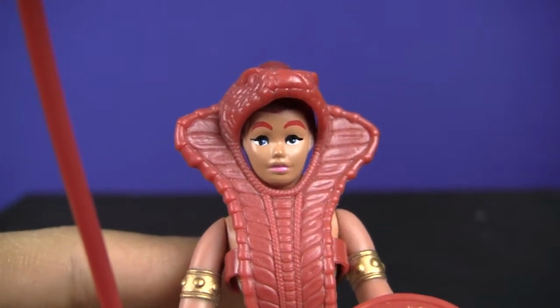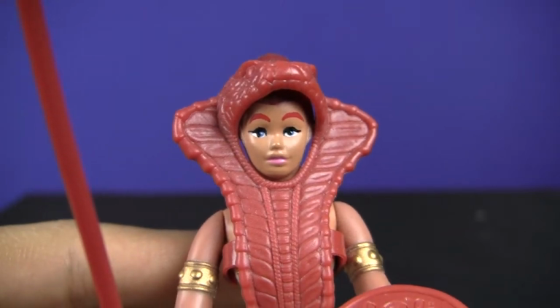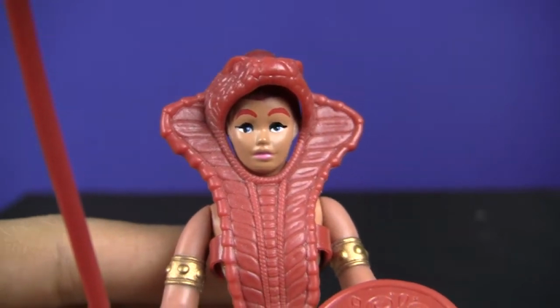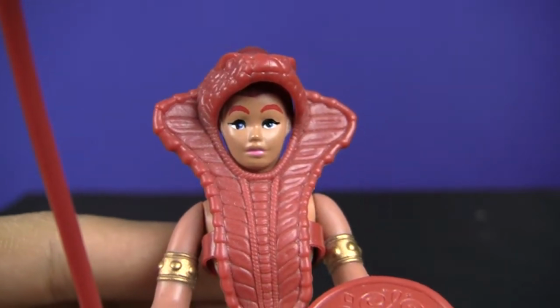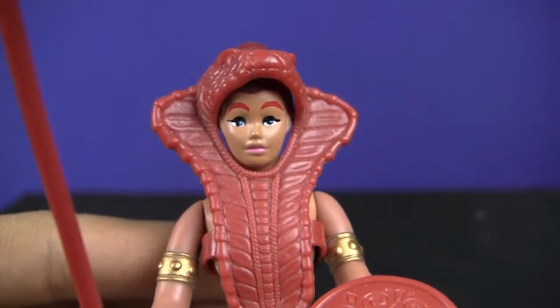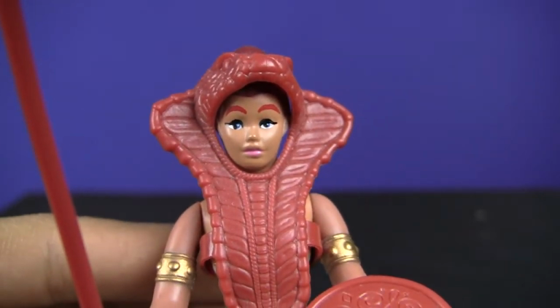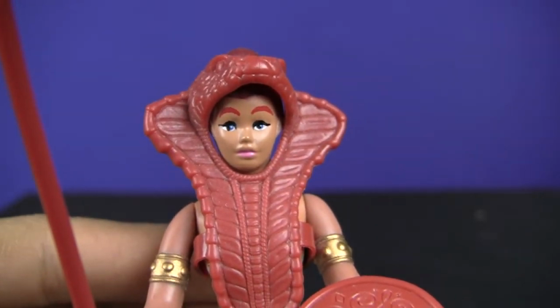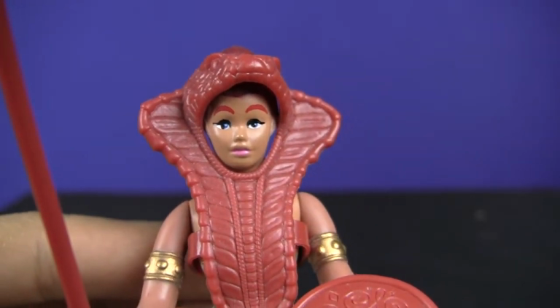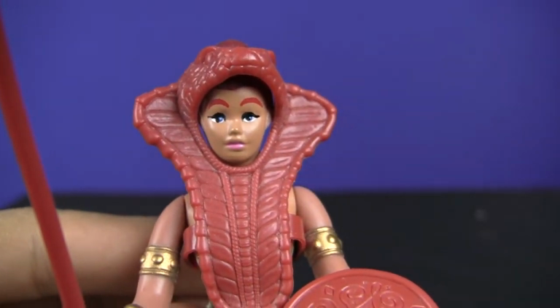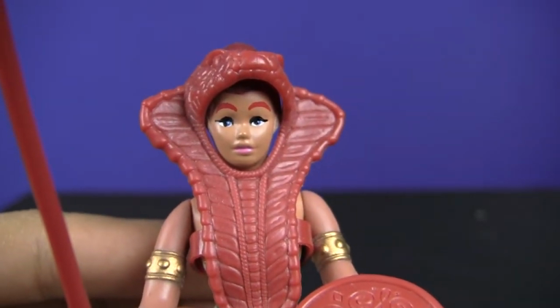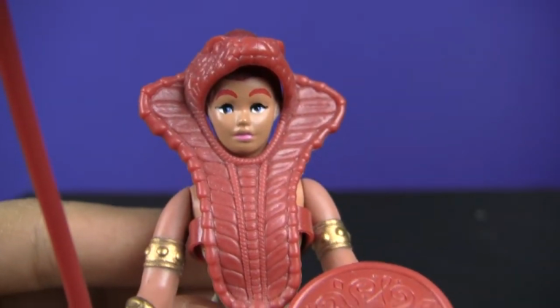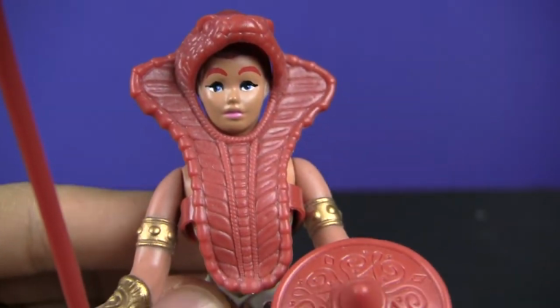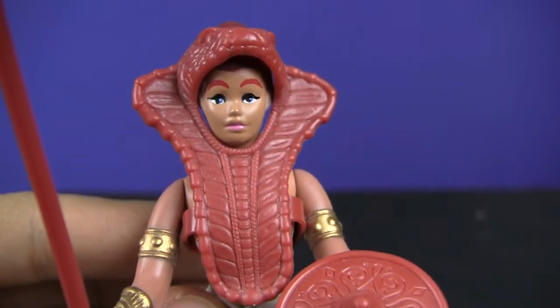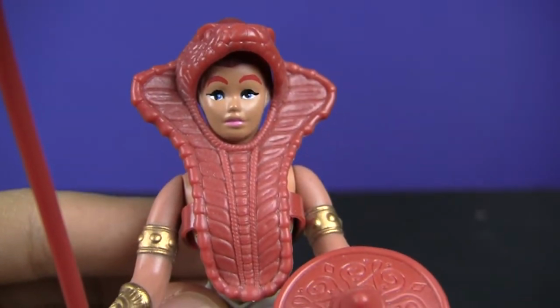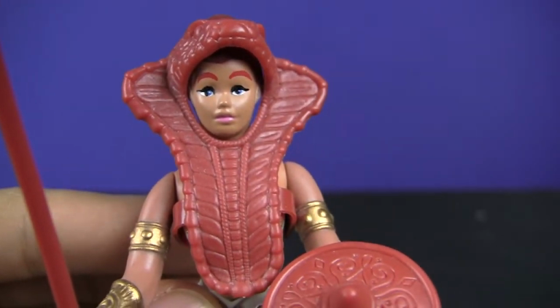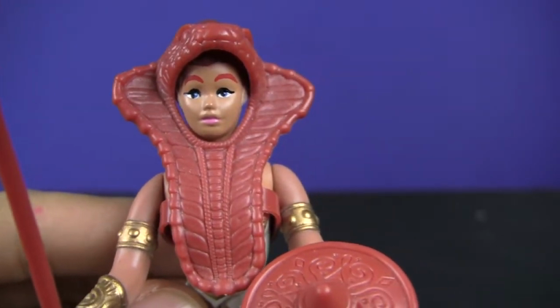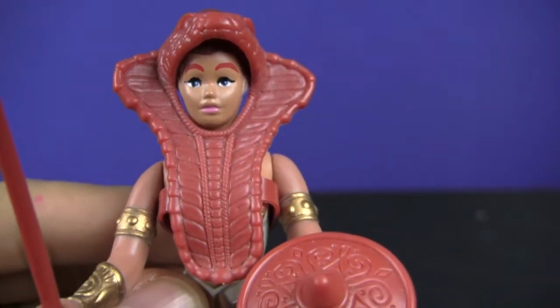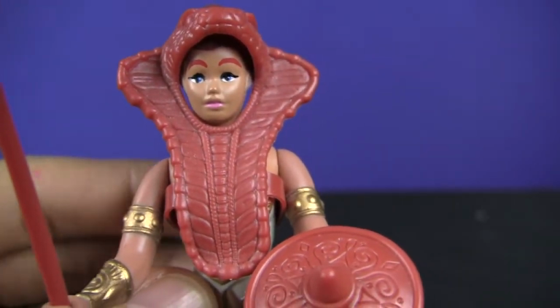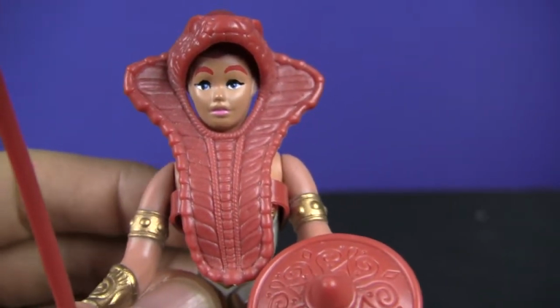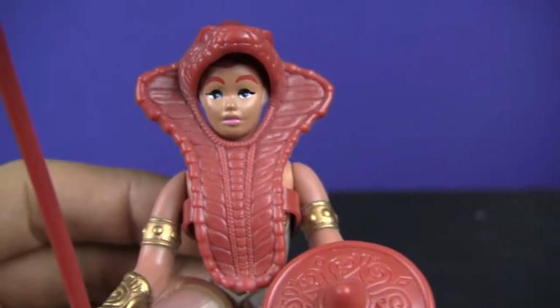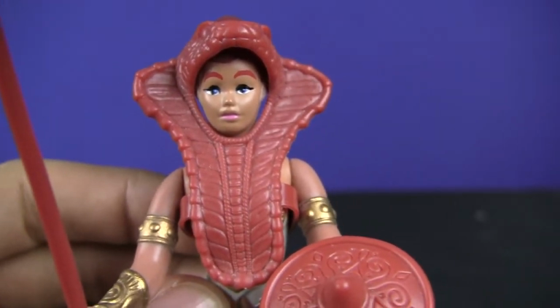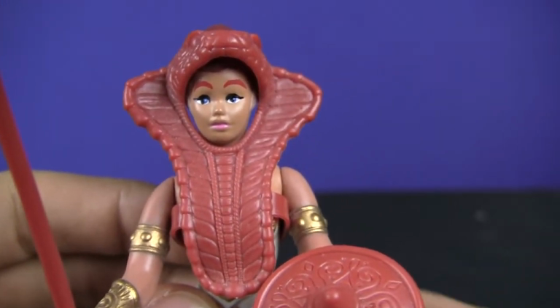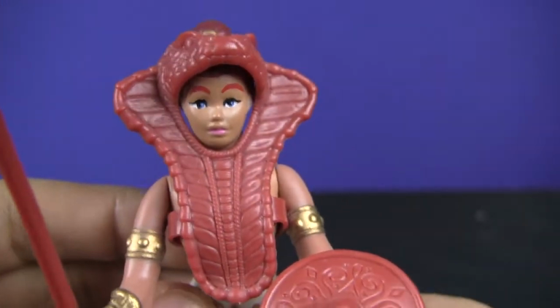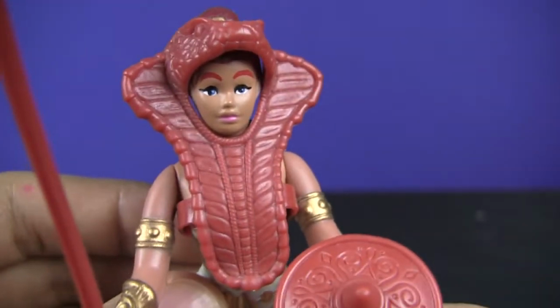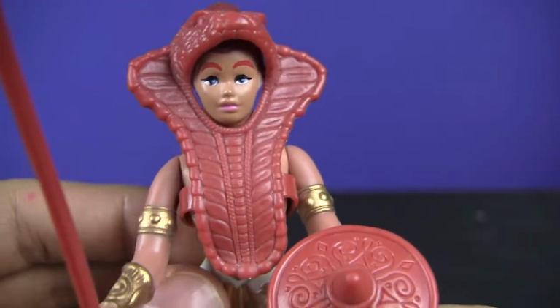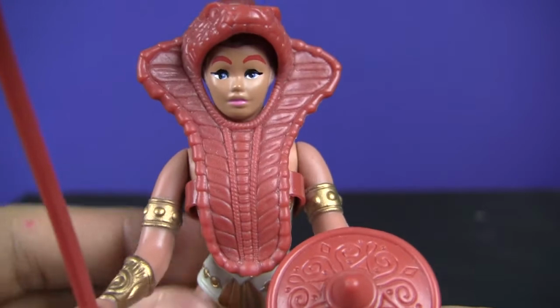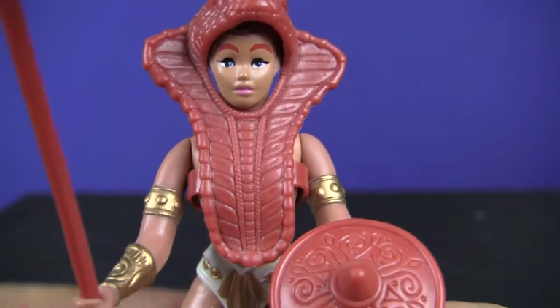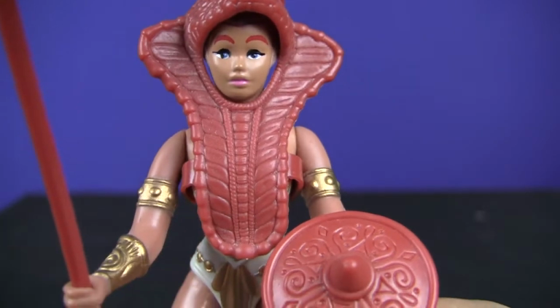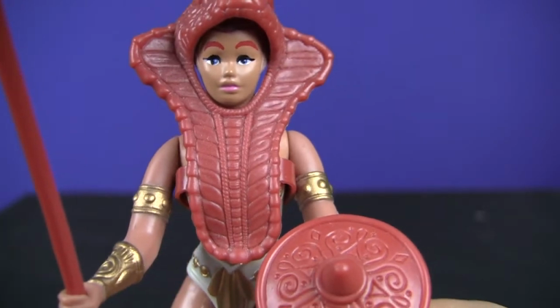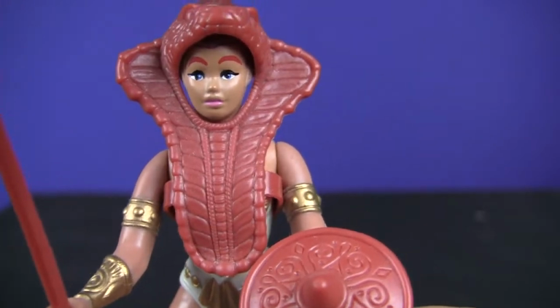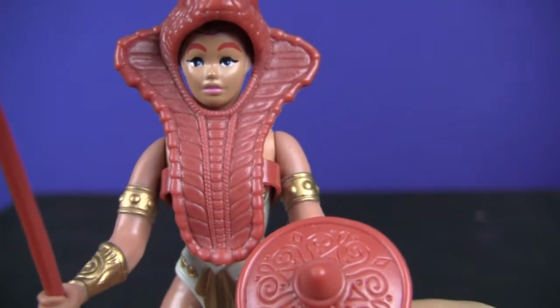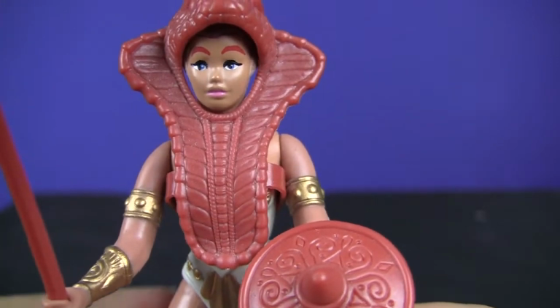Hey, what's up guys? You're watching 8-Bits from an Alligator, and today we're going to look at Teela from the Masters of the Universe line.